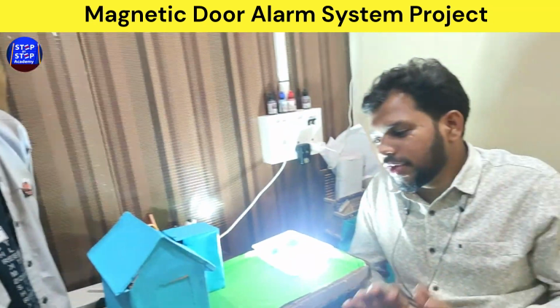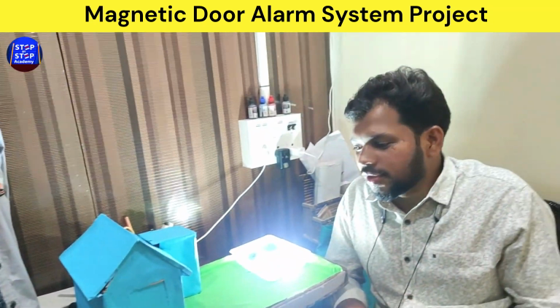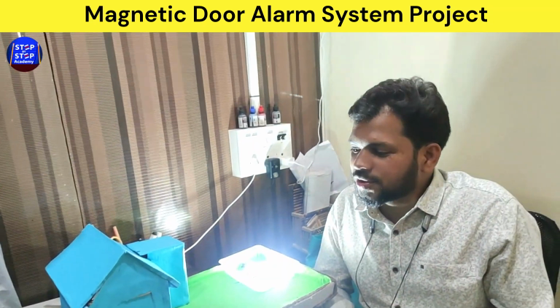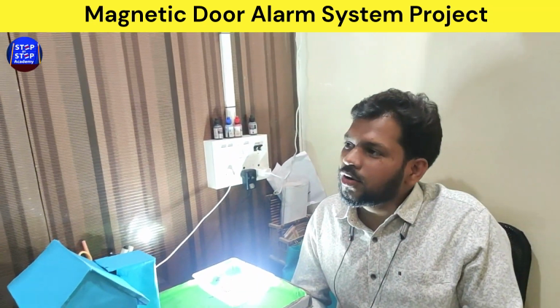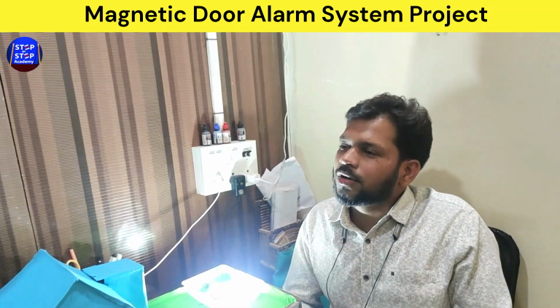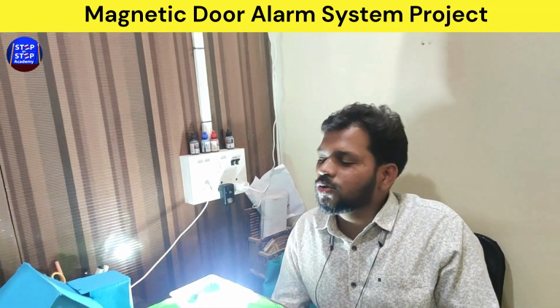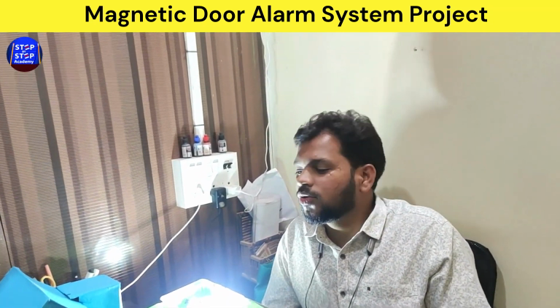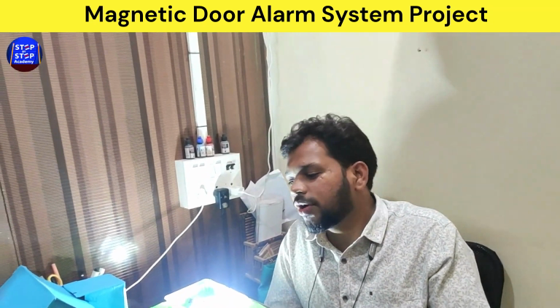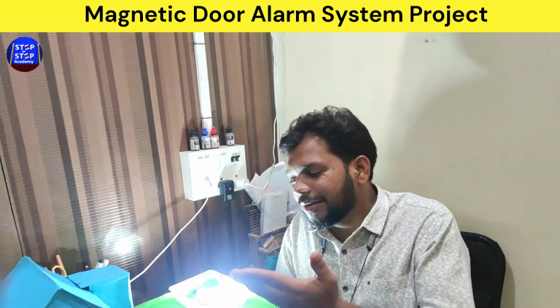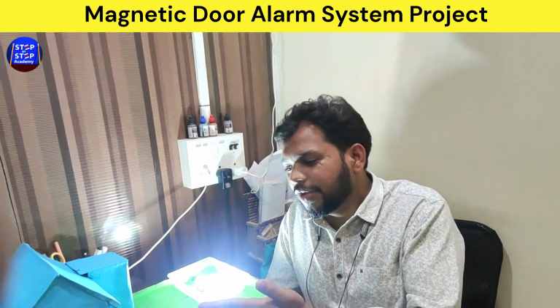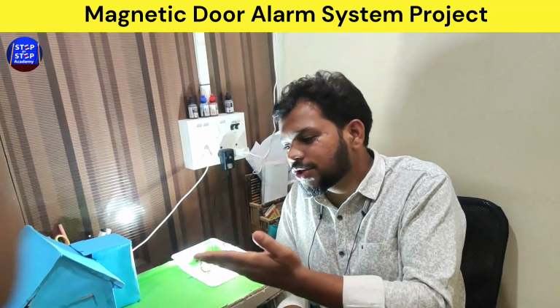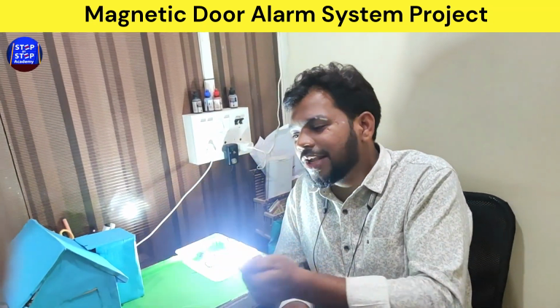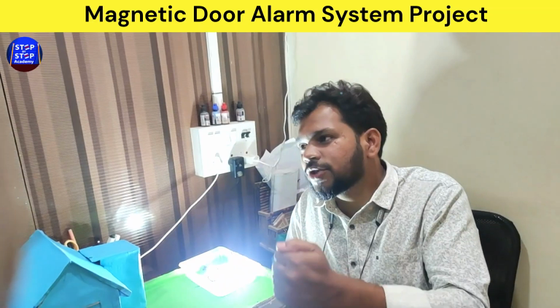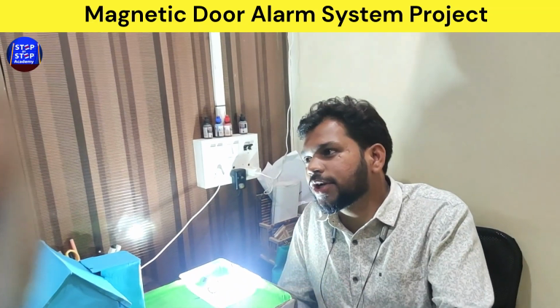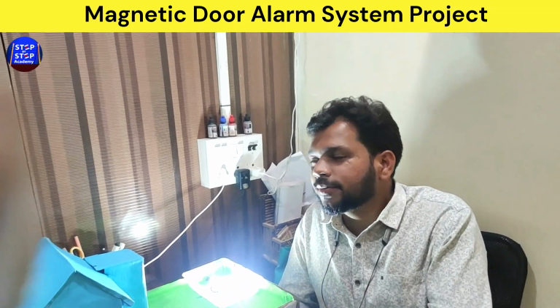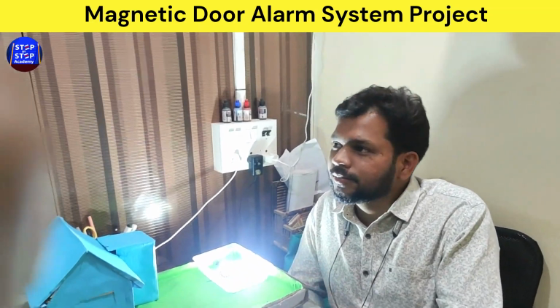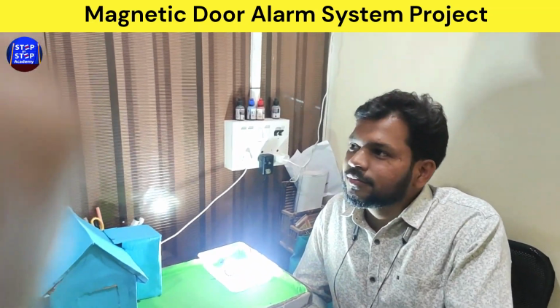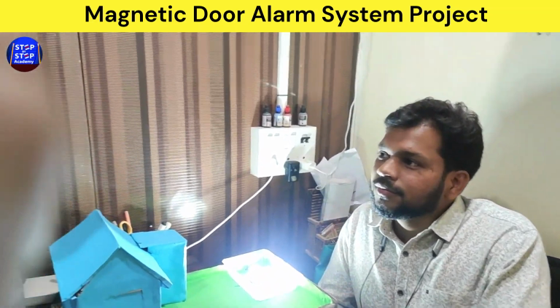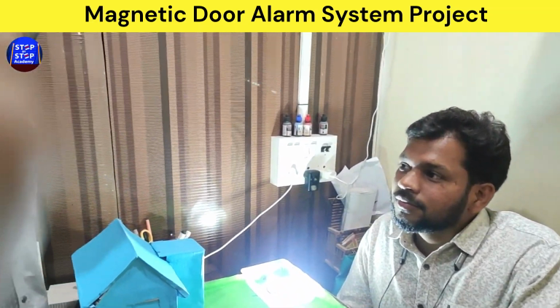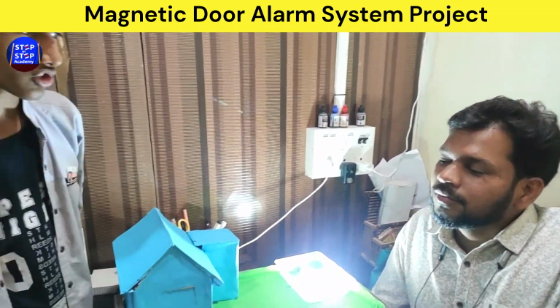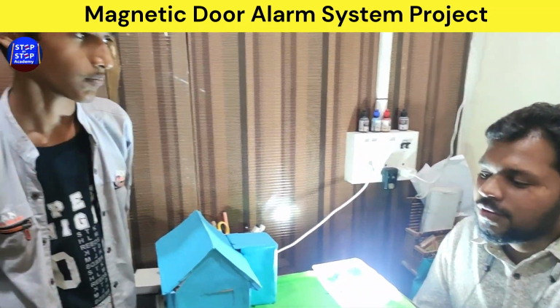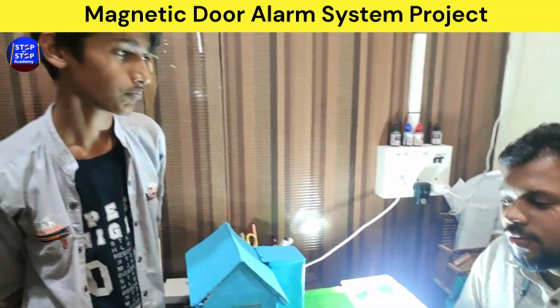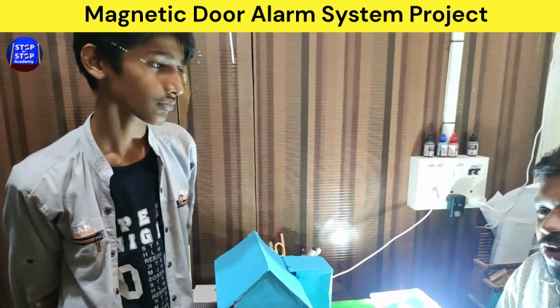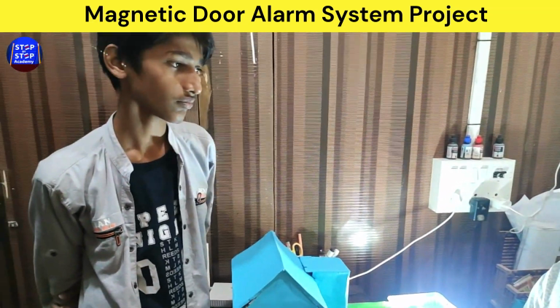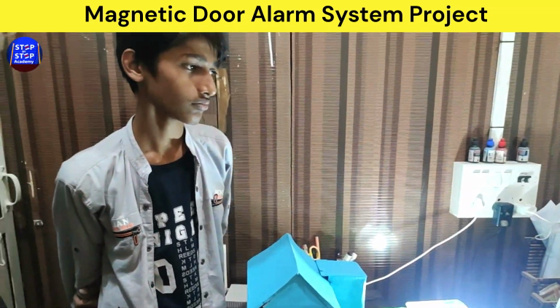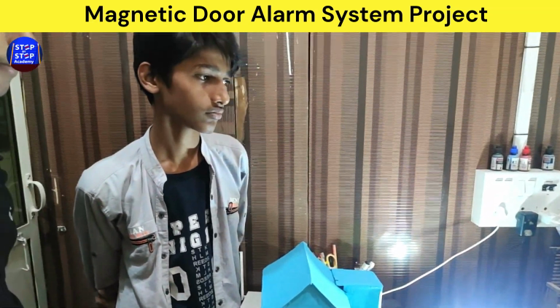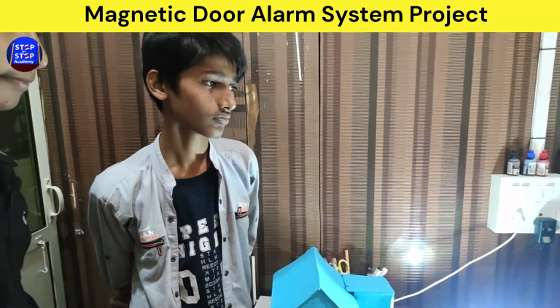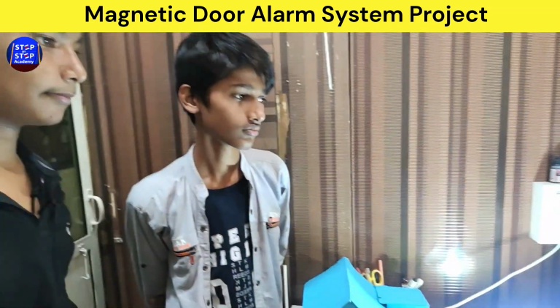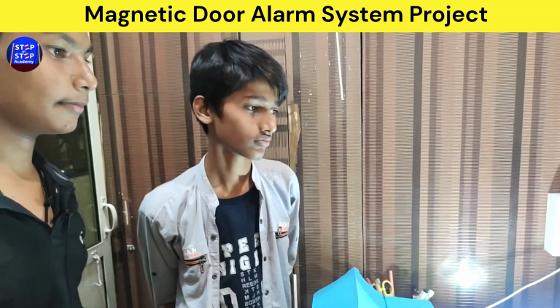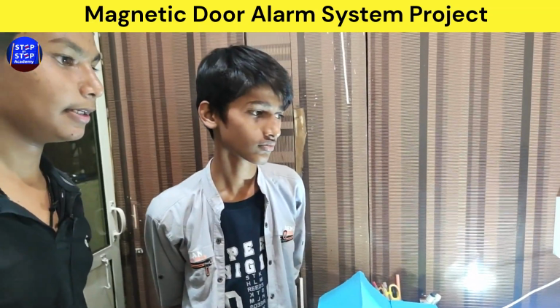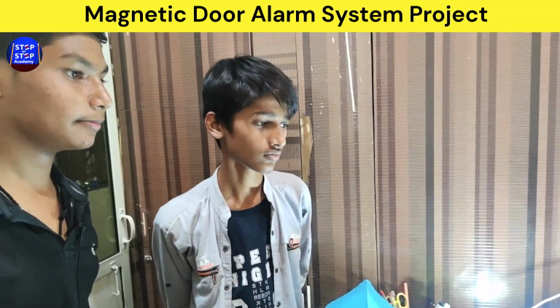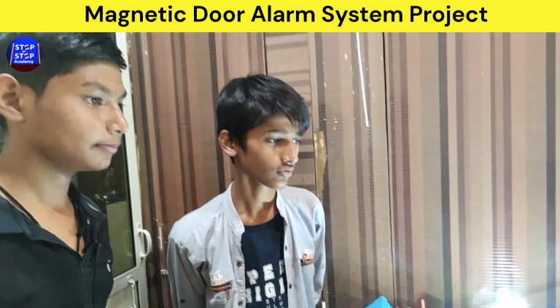Ok Harsh and Ronak, so Ronak tell me what's the name of this project? Magnetic Door Alarm System. Ok so Magnetic Door Alarm System is the name of this project.